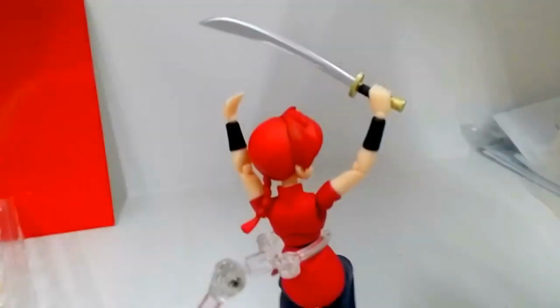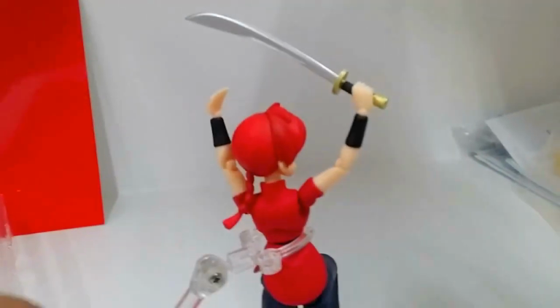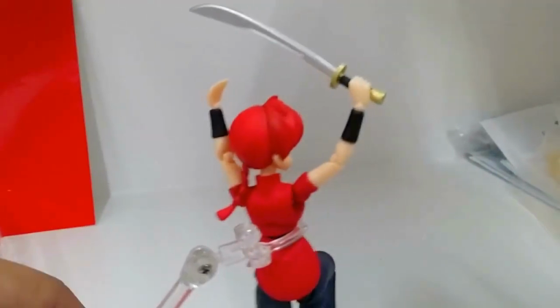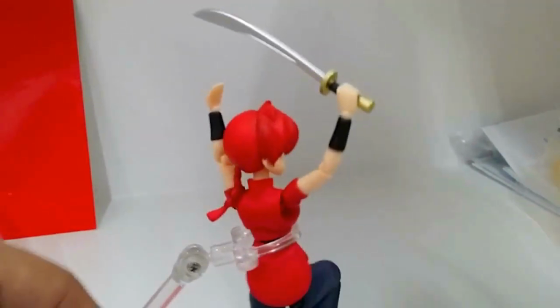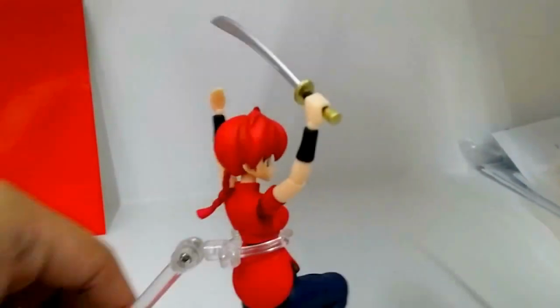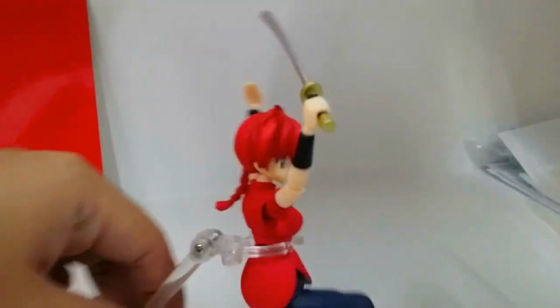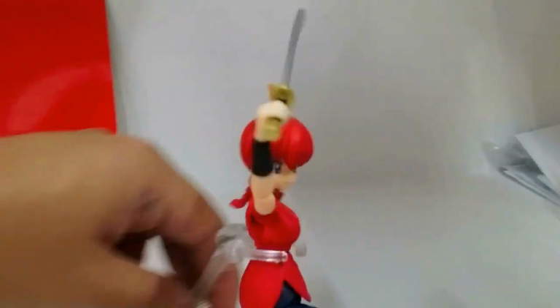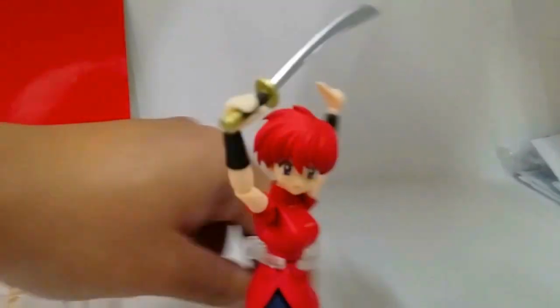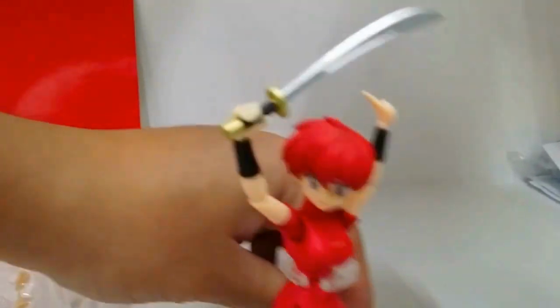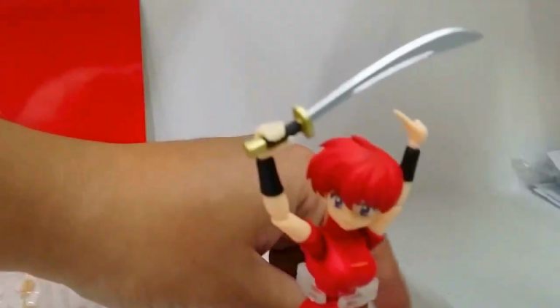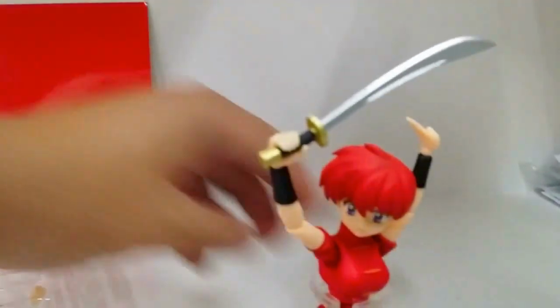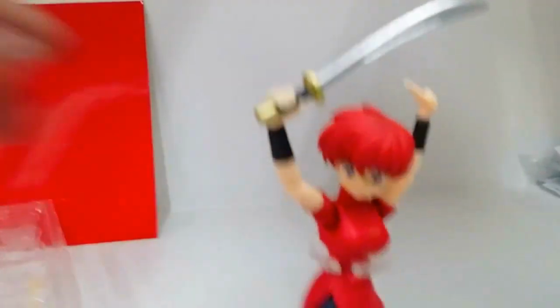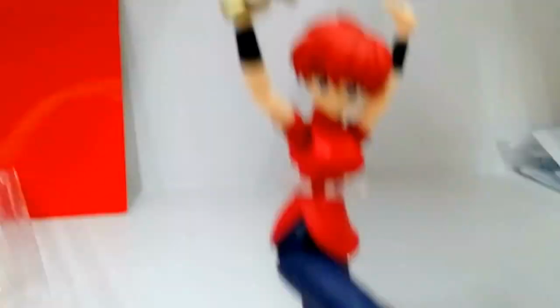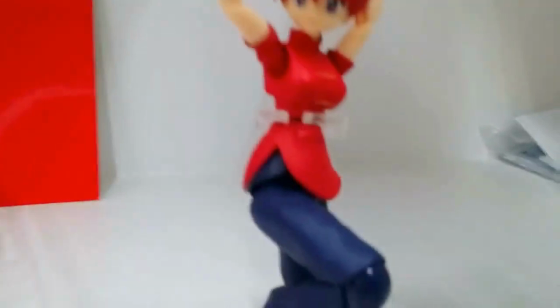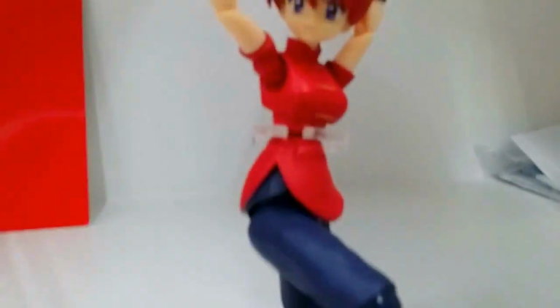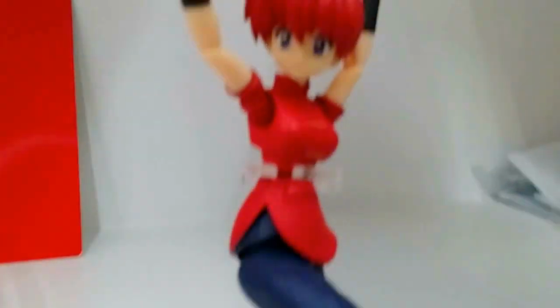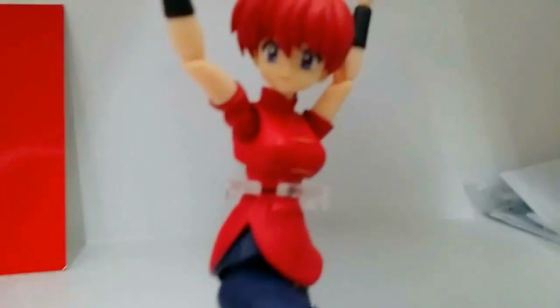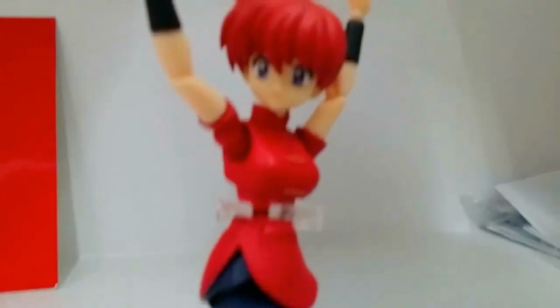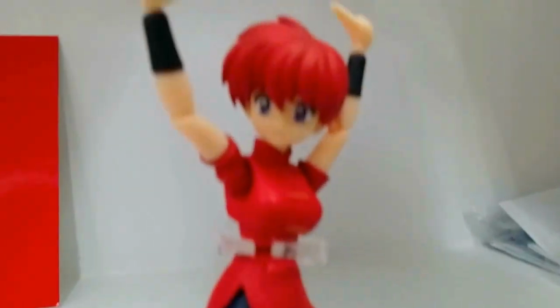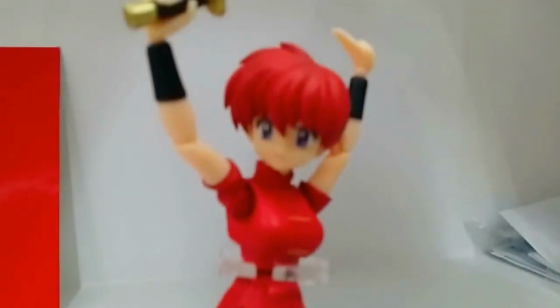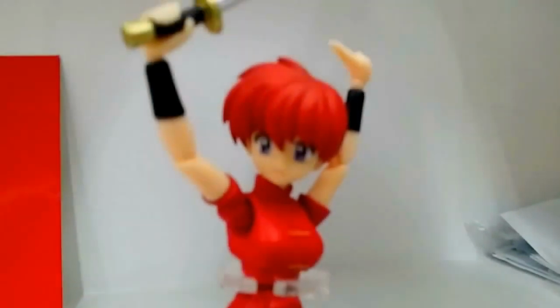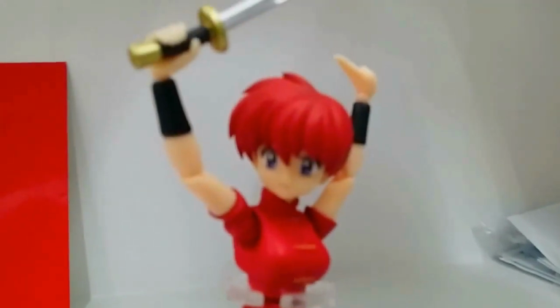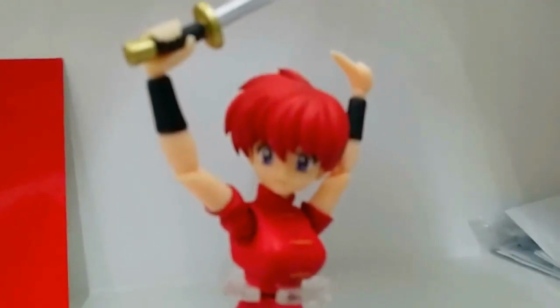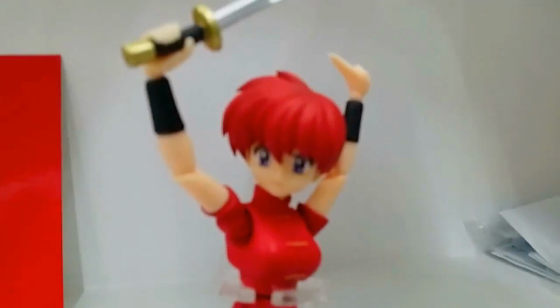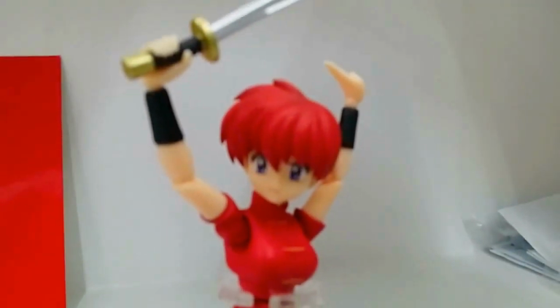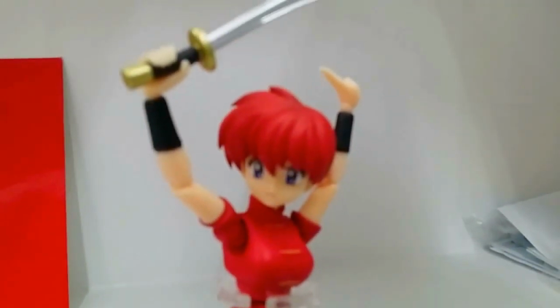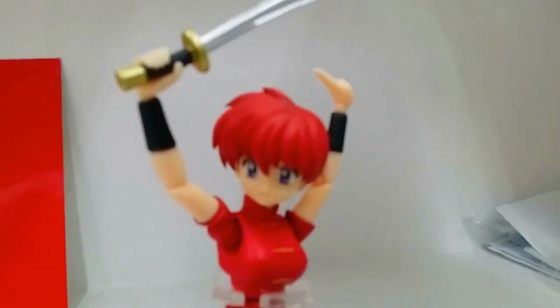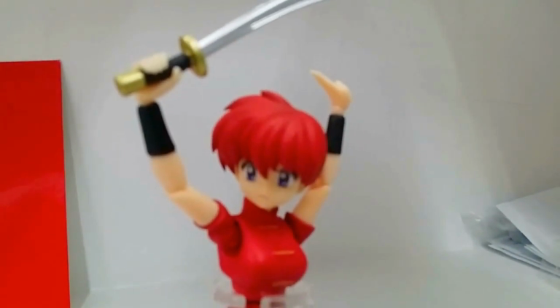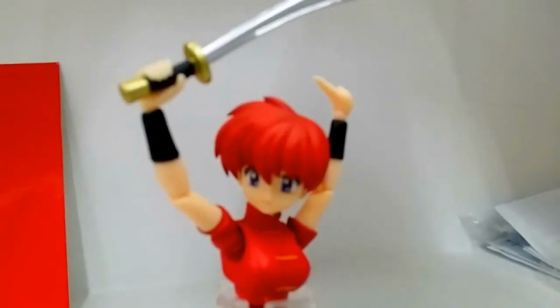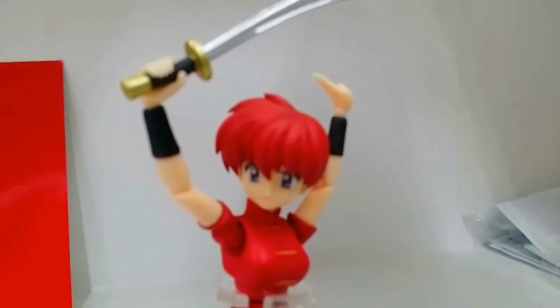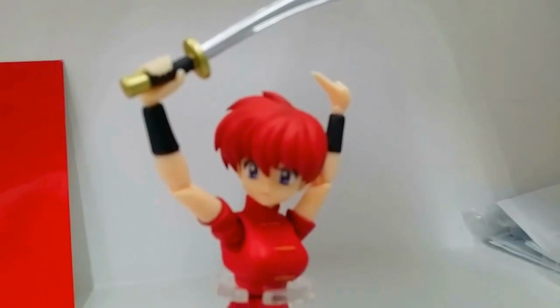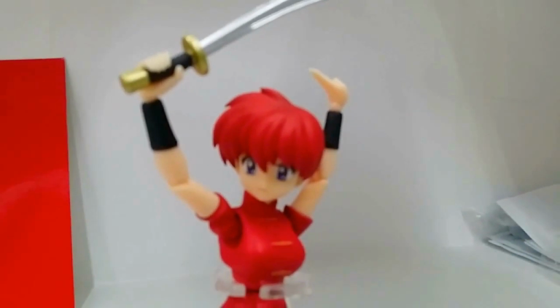I'm Malvin Lim of GreatToysOnline.com — thank you very much for watching this unboxing video and have a great day.